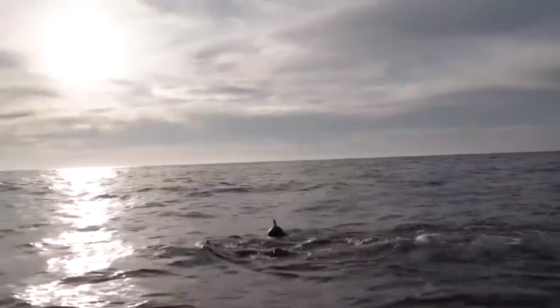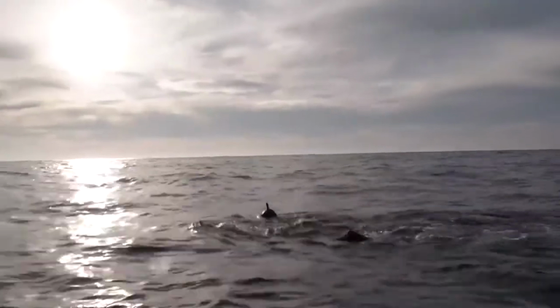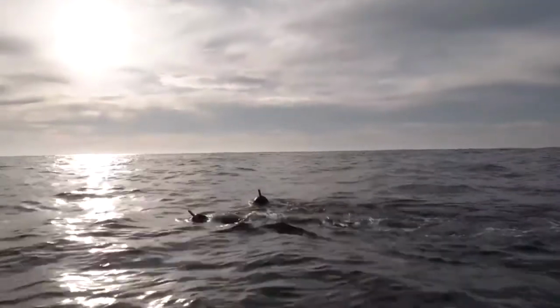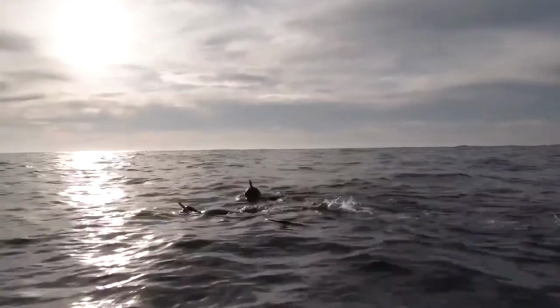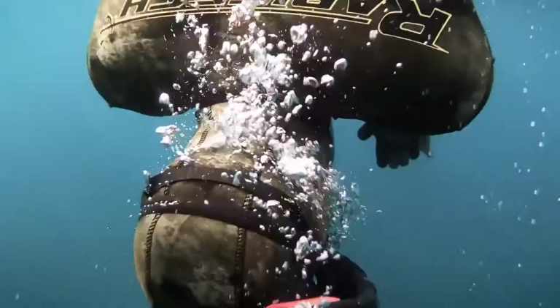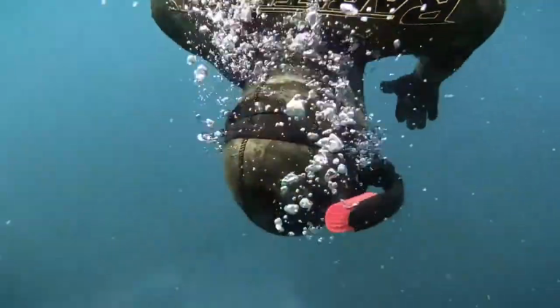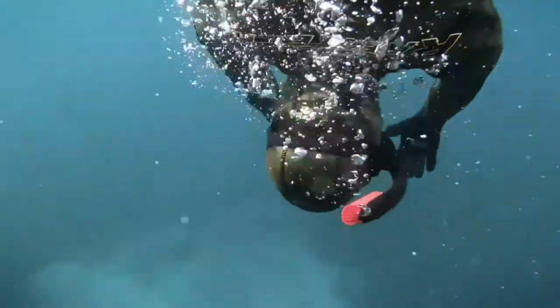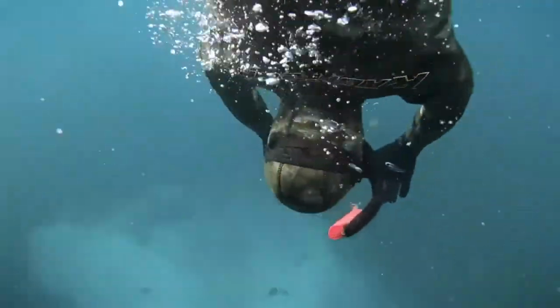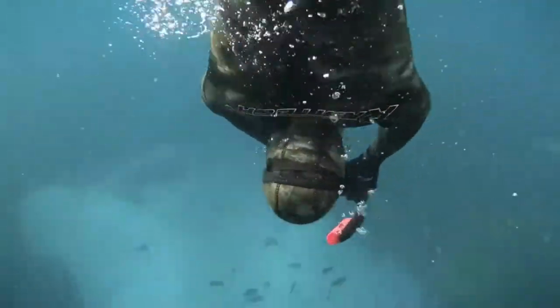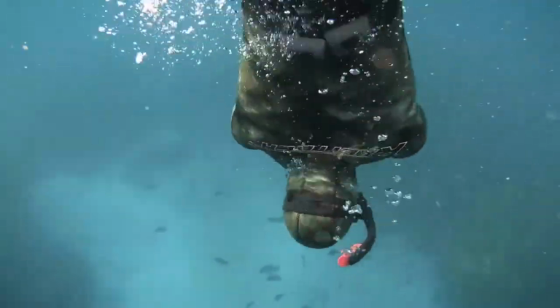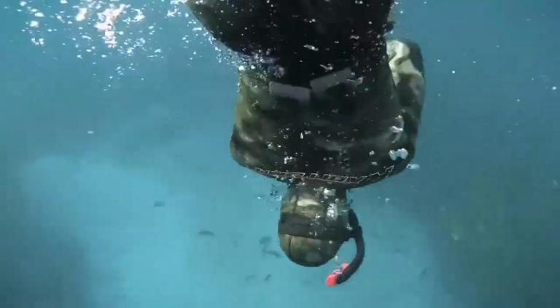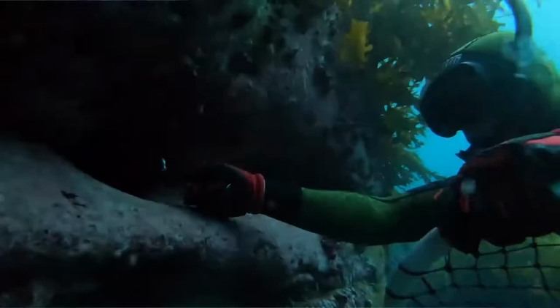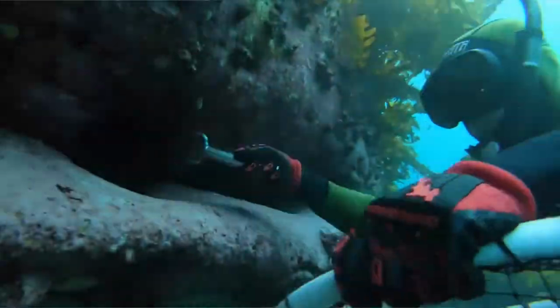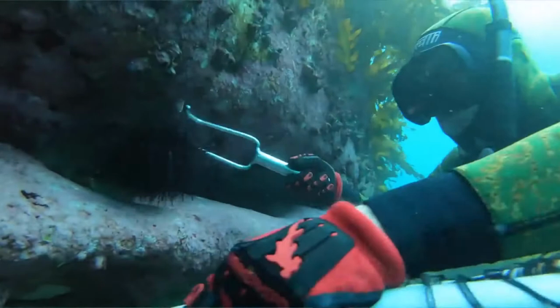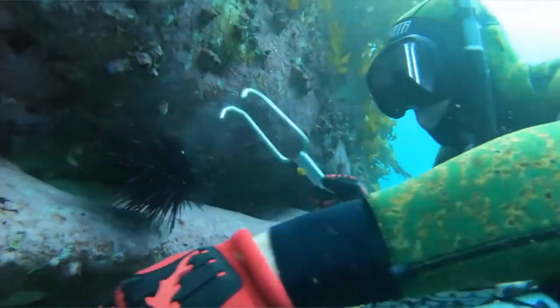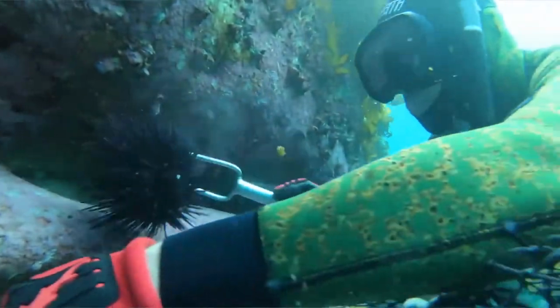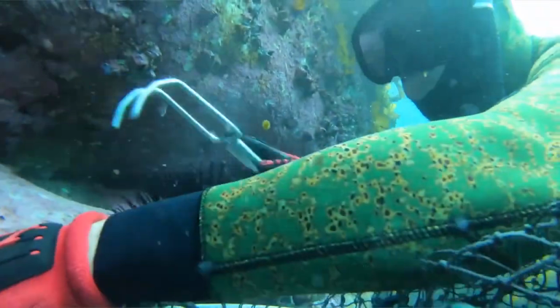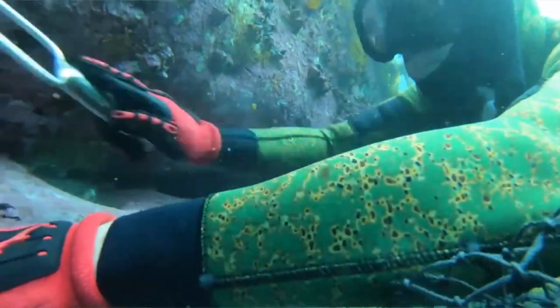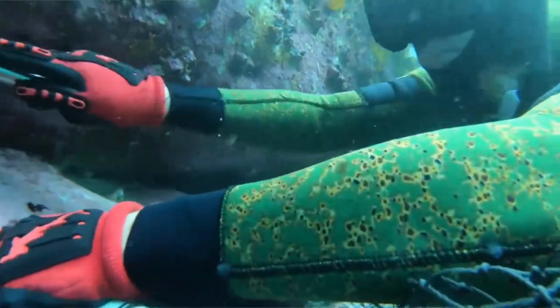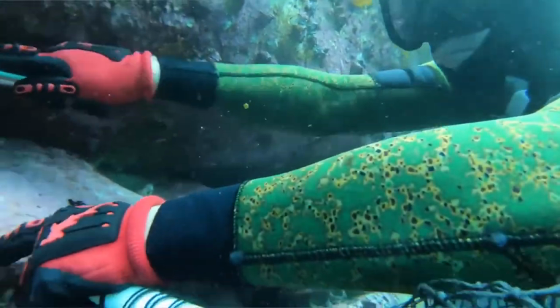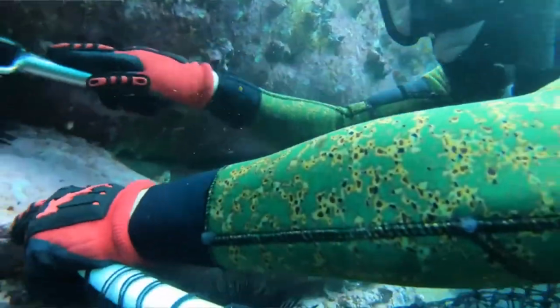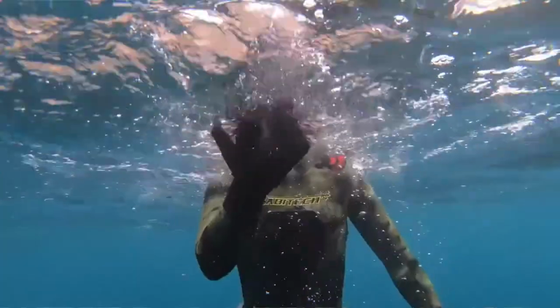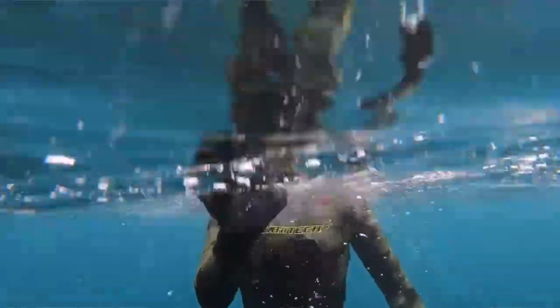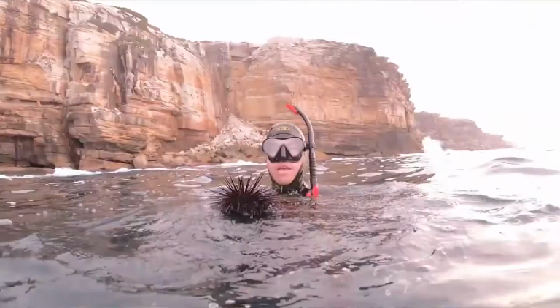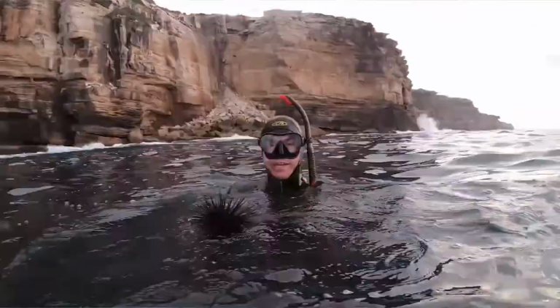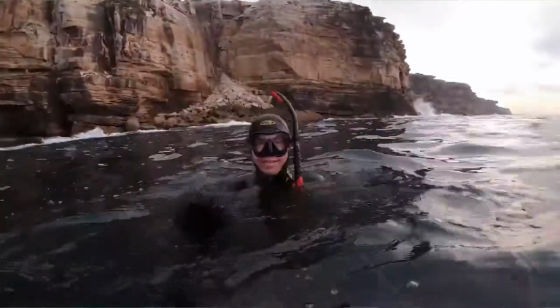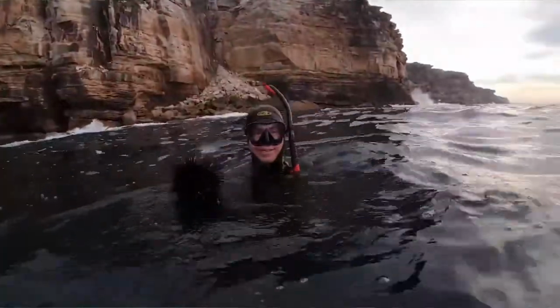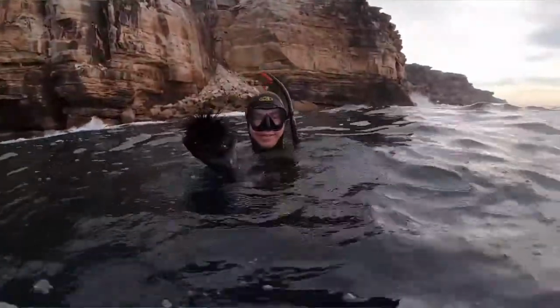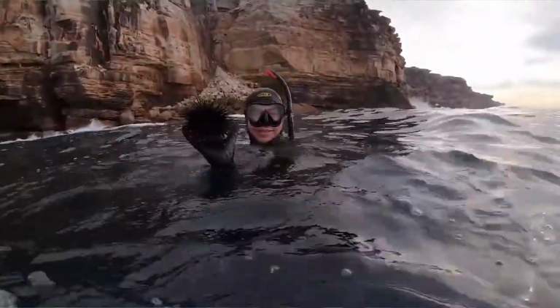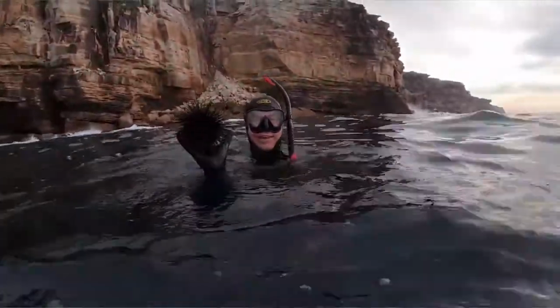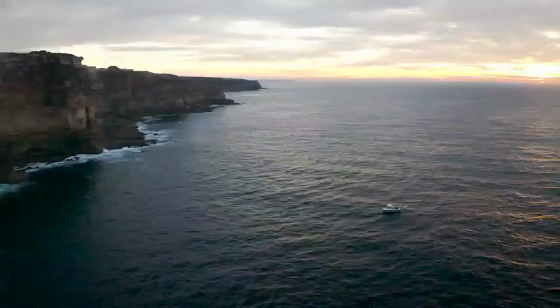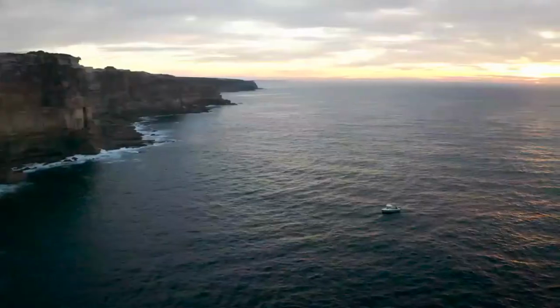Craig Sheppard is a commercial sea urchin diver who harvests urchin by hand and supplies some of the best restaurants in Sydney. So good.